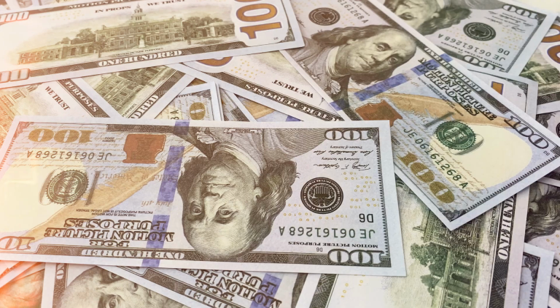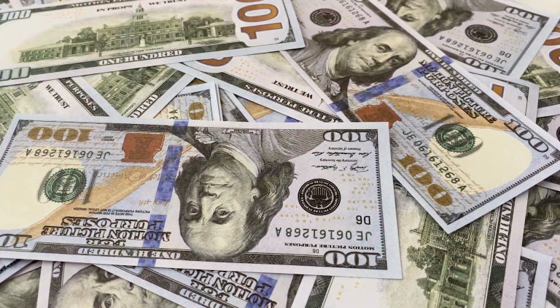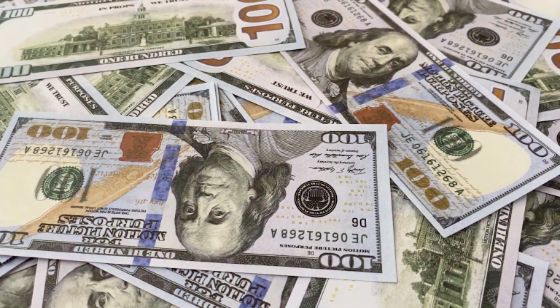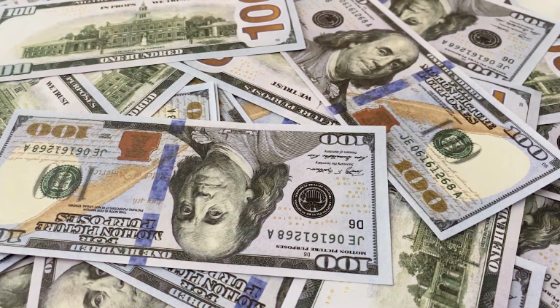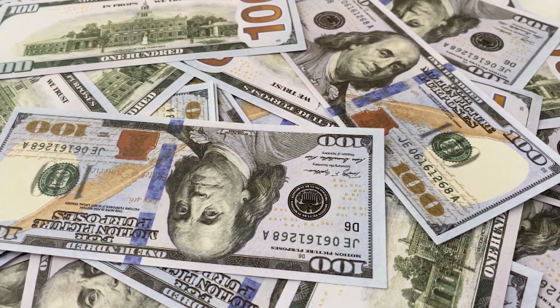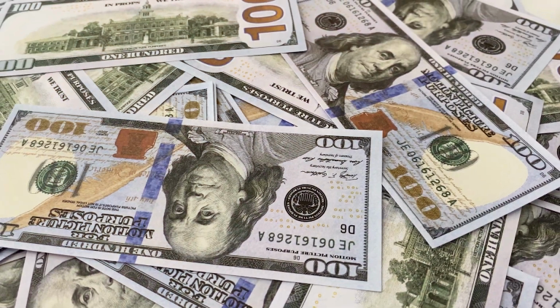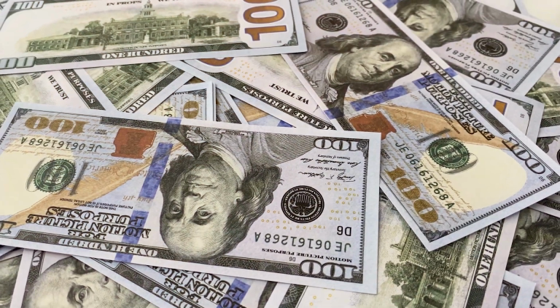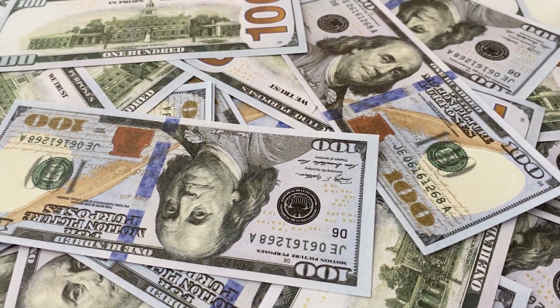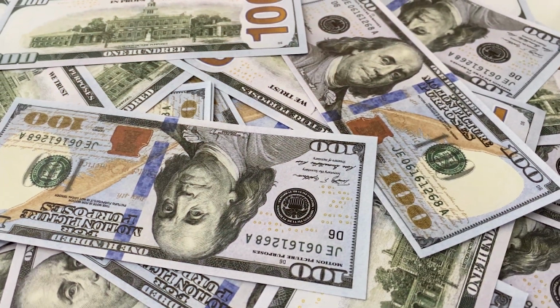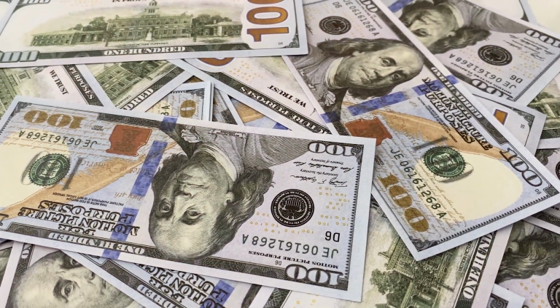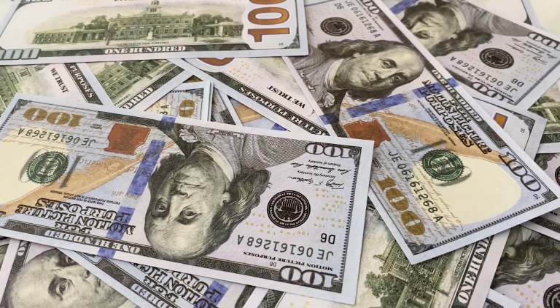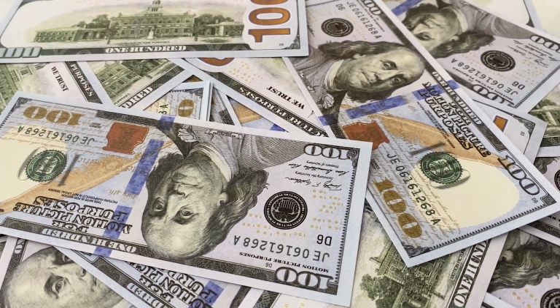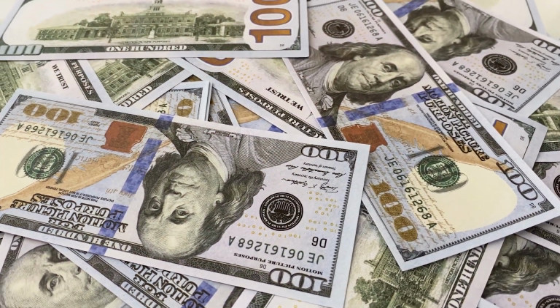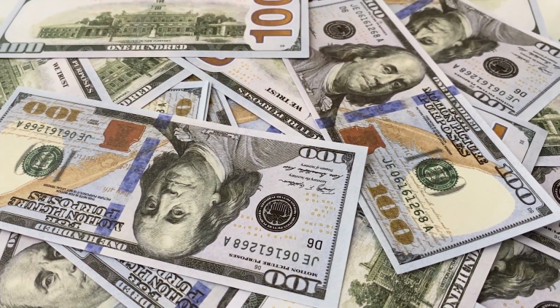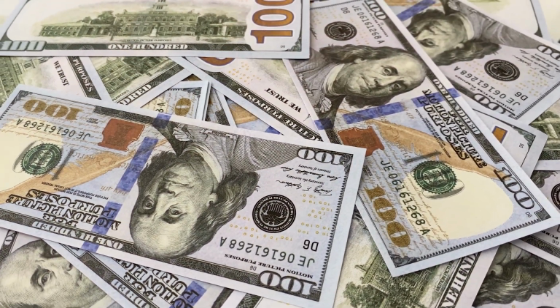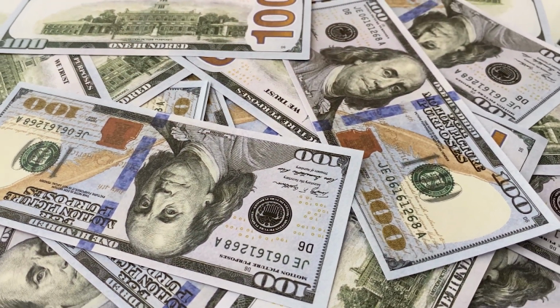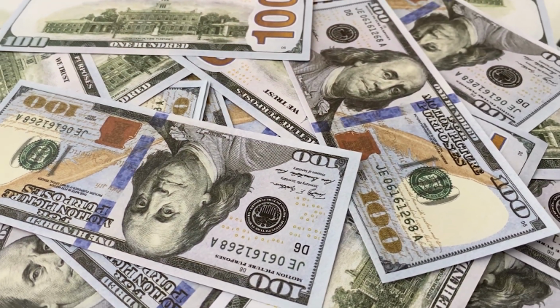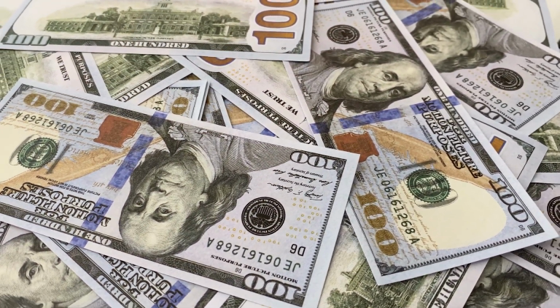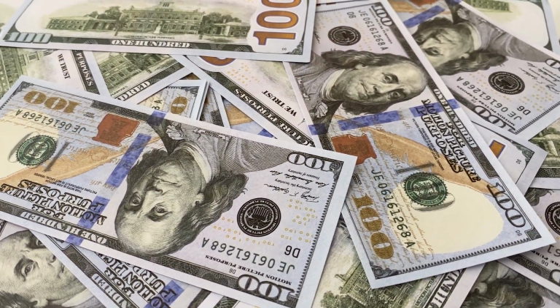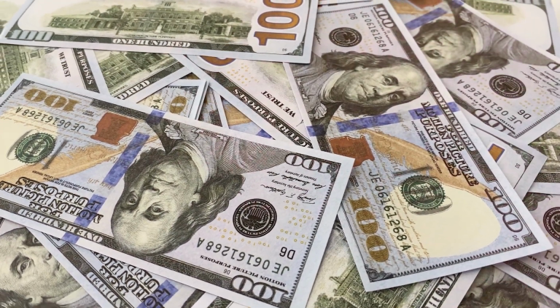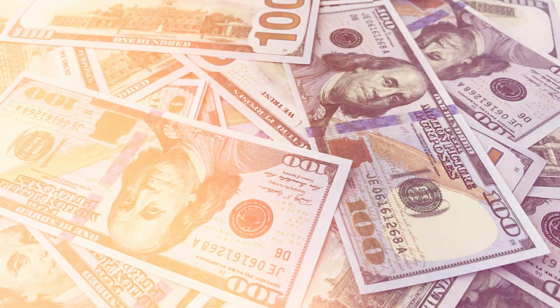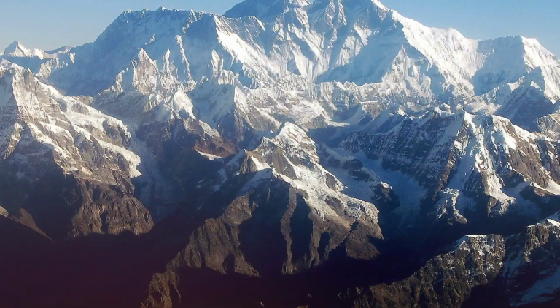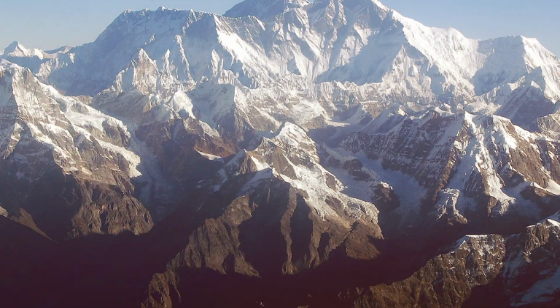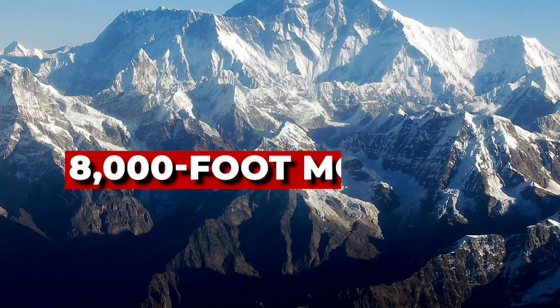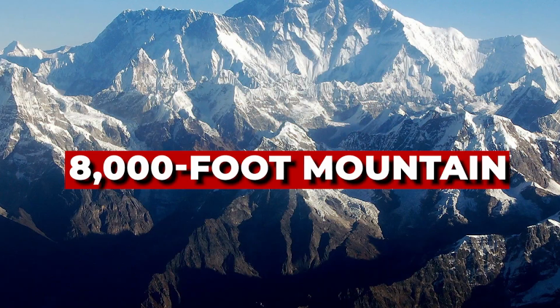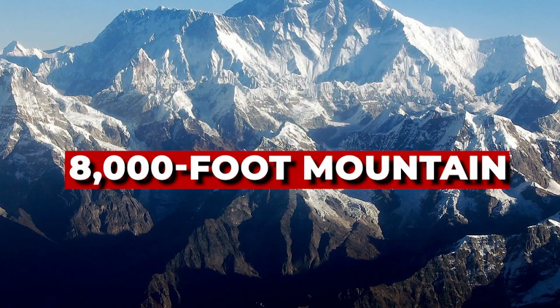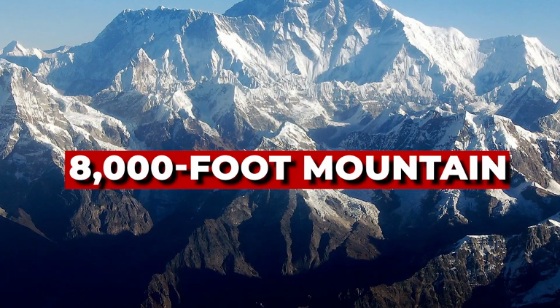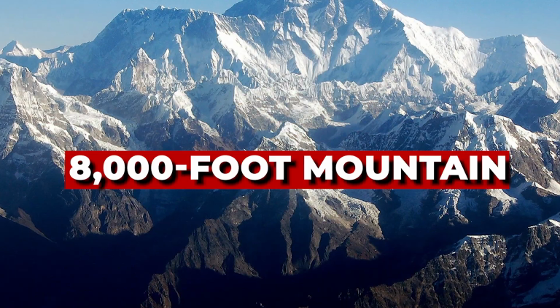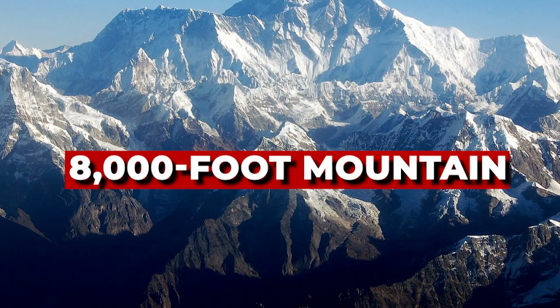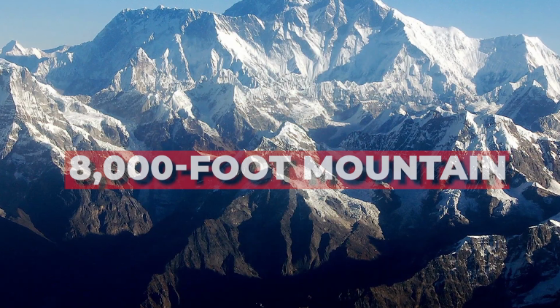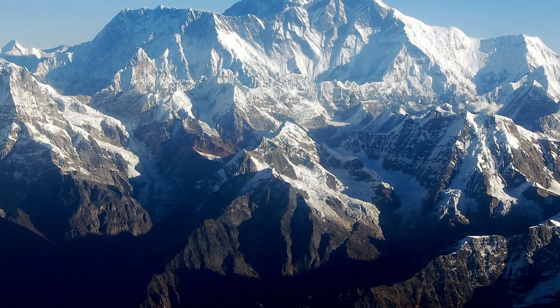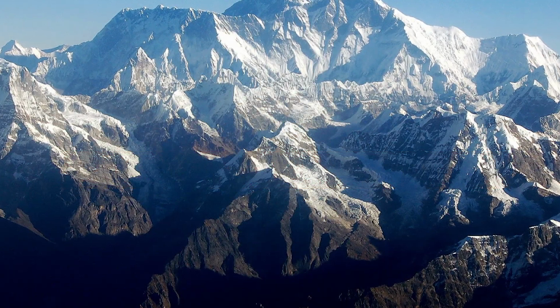It's a billion dollars saved simply by accepting that your cabin will feel like you're standing at 8,000 feet instead of at sea level.